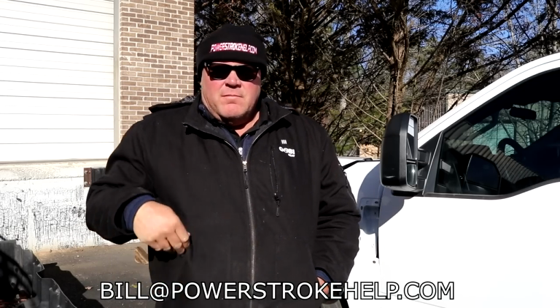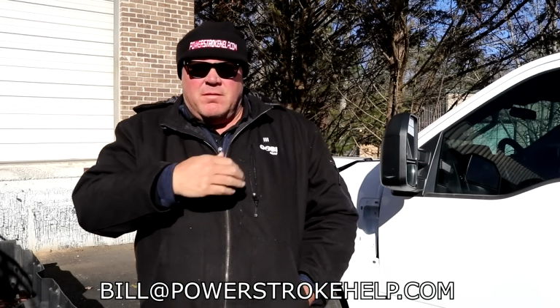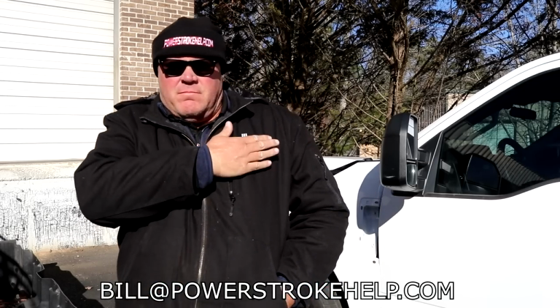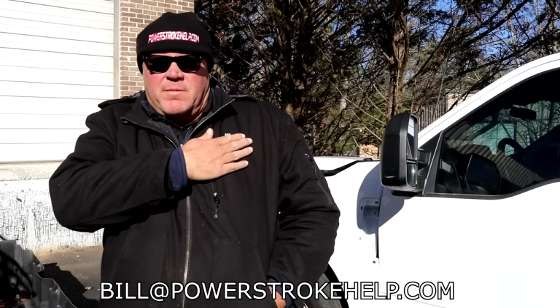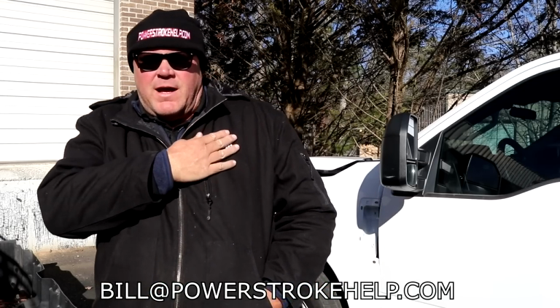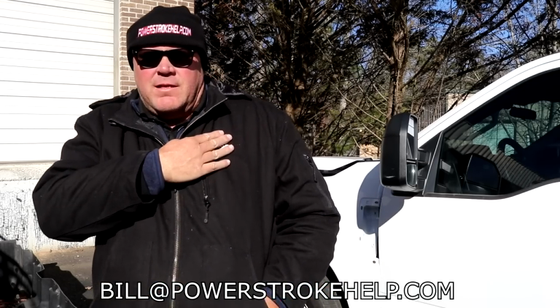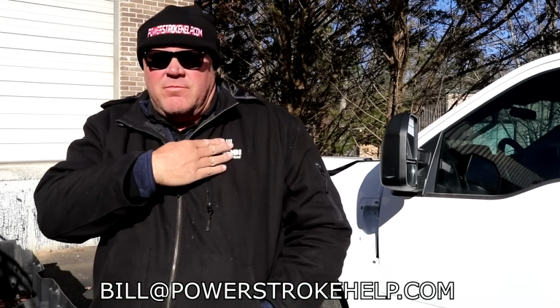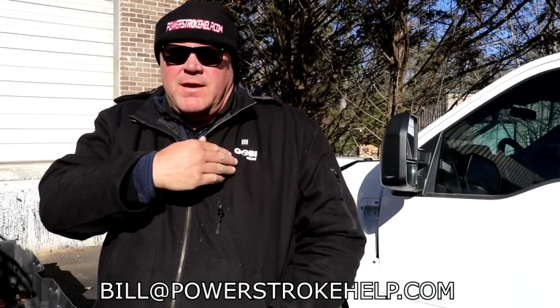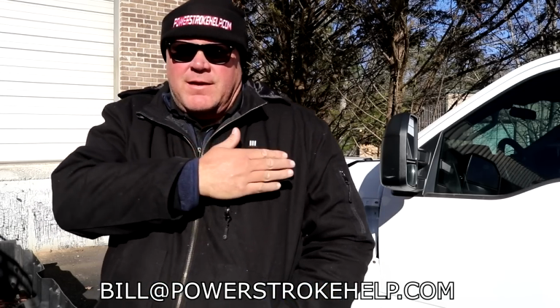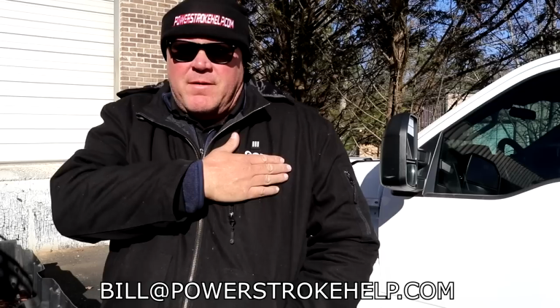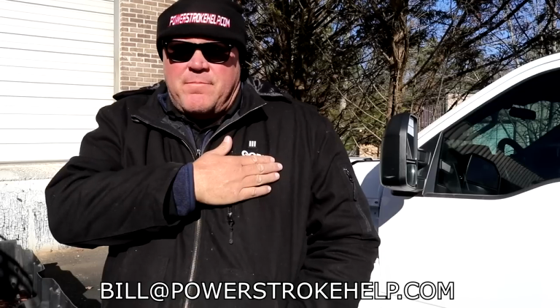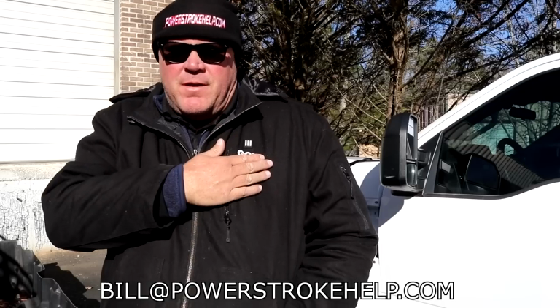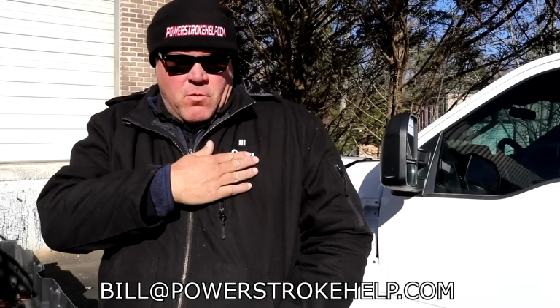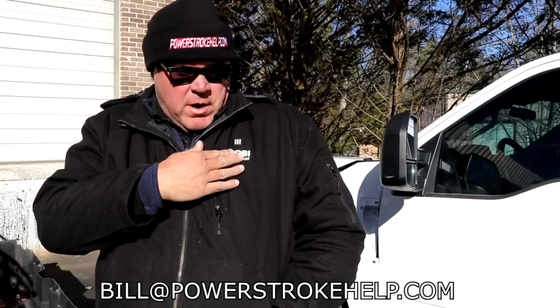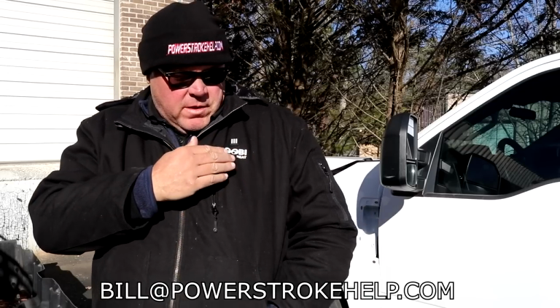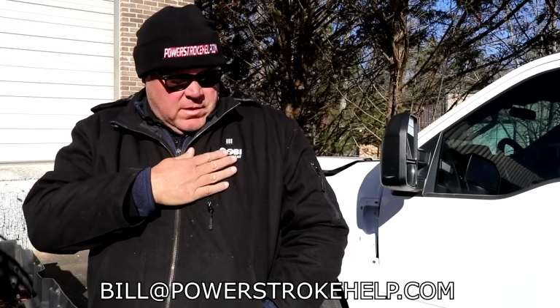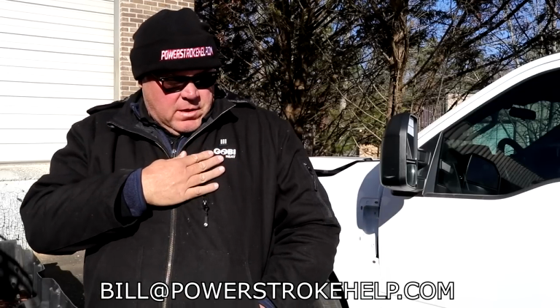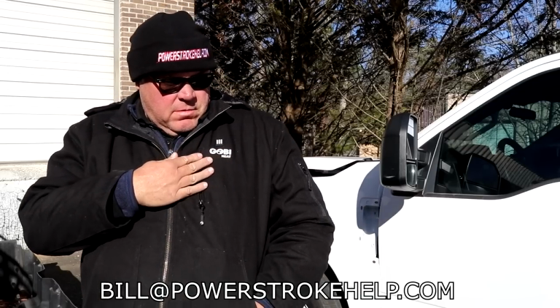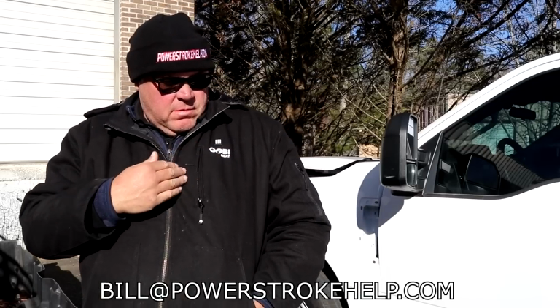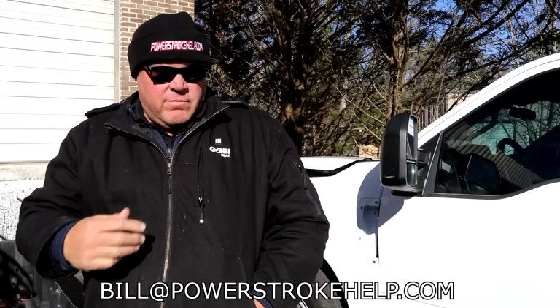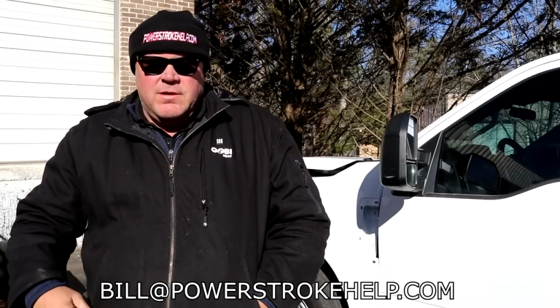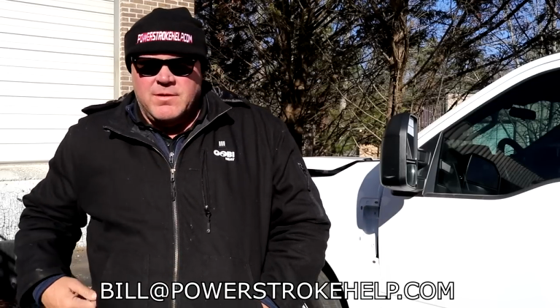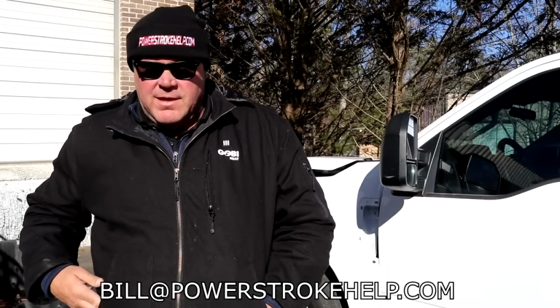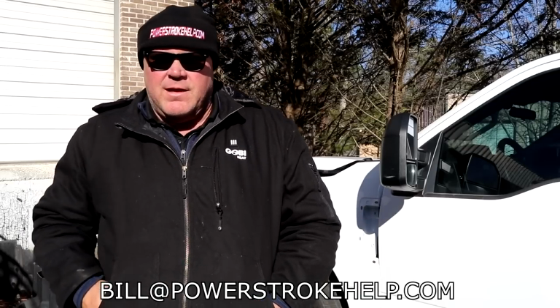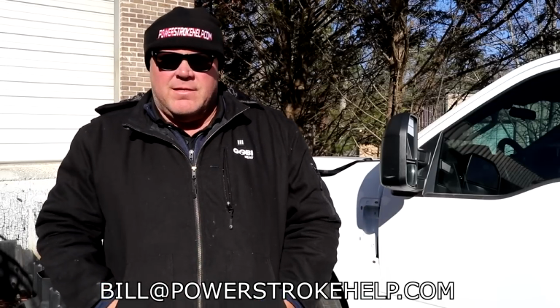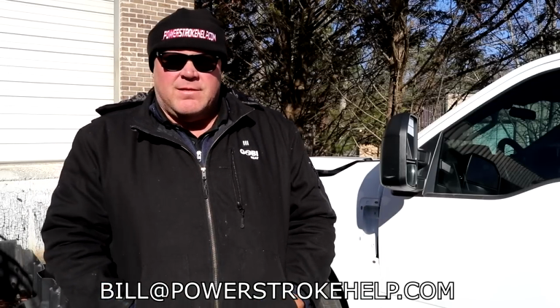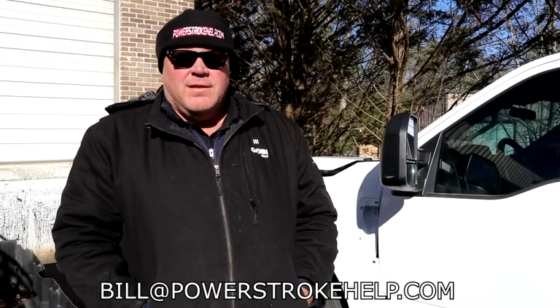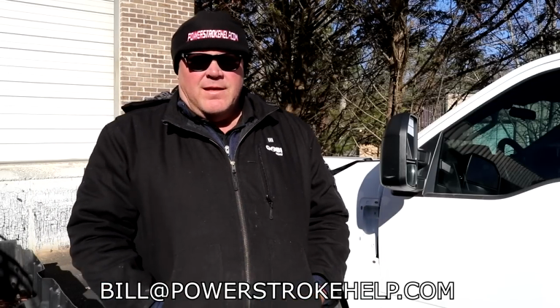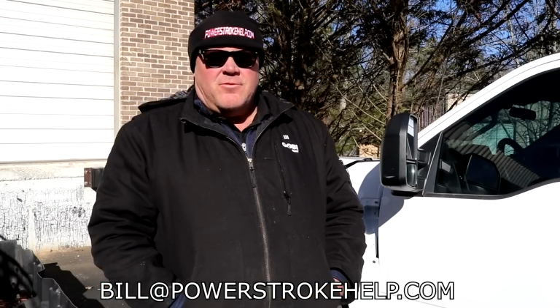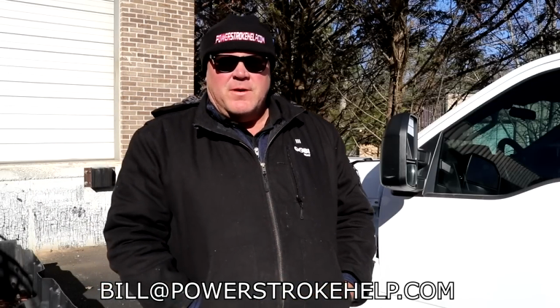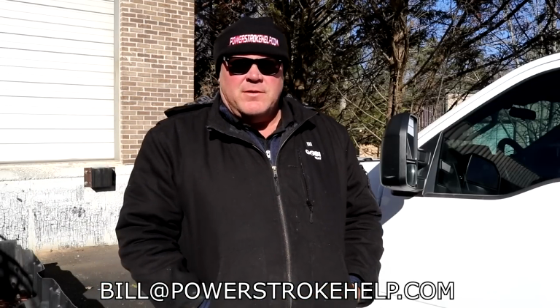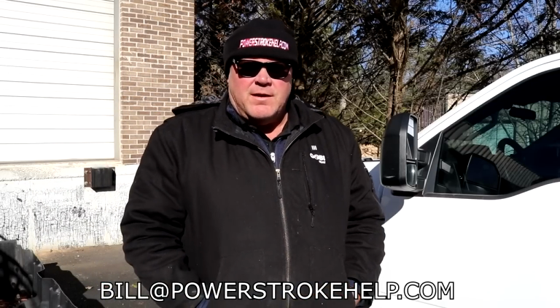But mama got this for me. I'm happy. I'm going to wear this now. You ever seen one of these? That's the real deal.